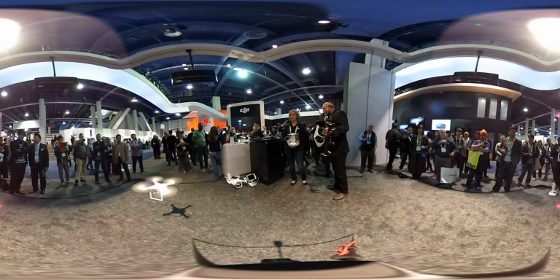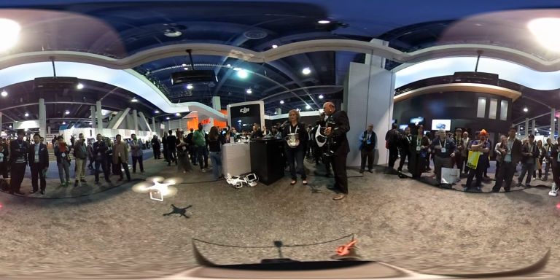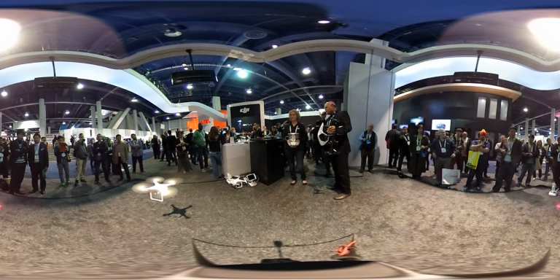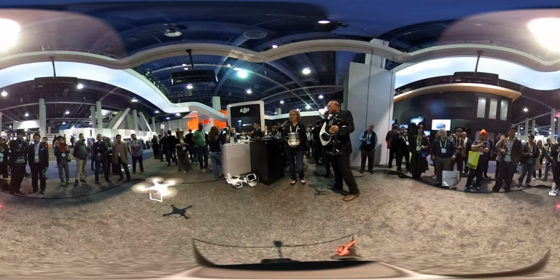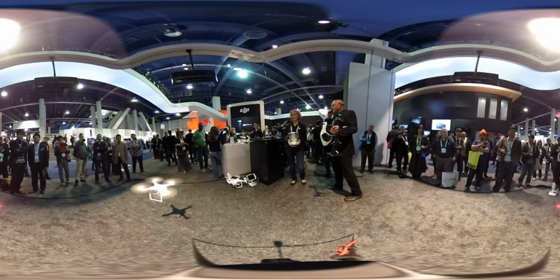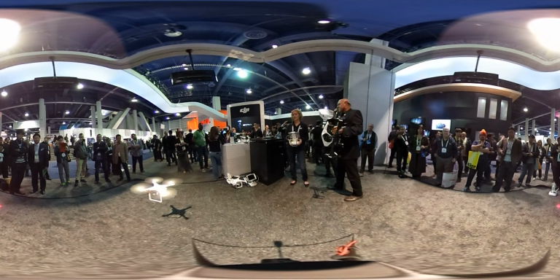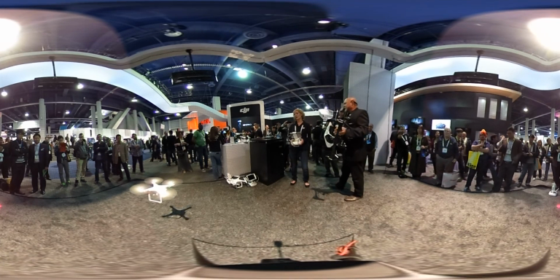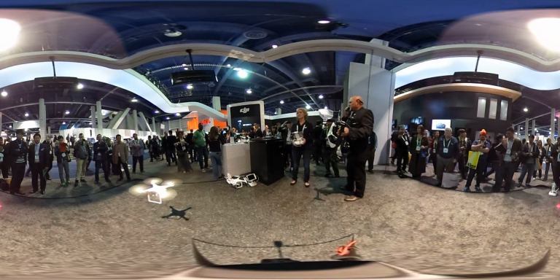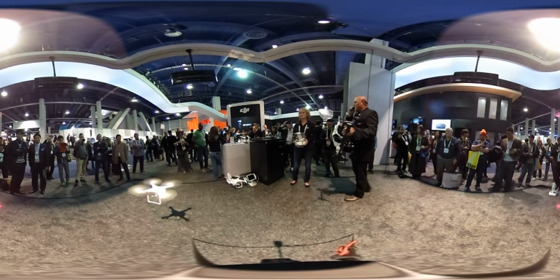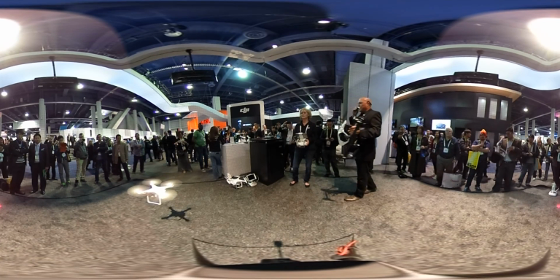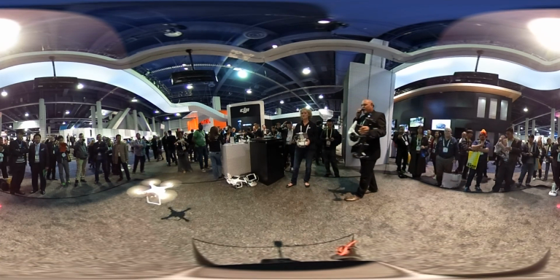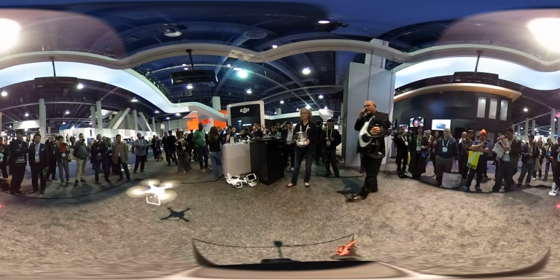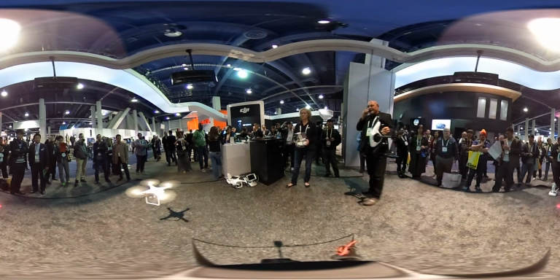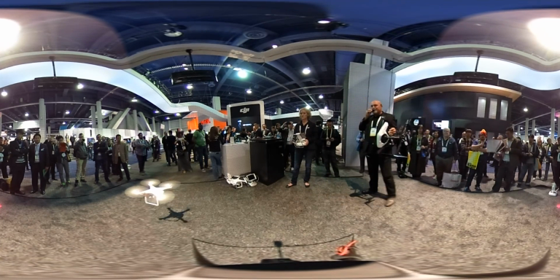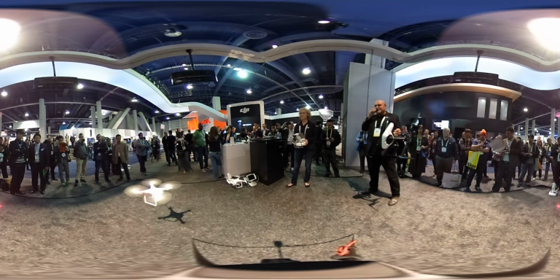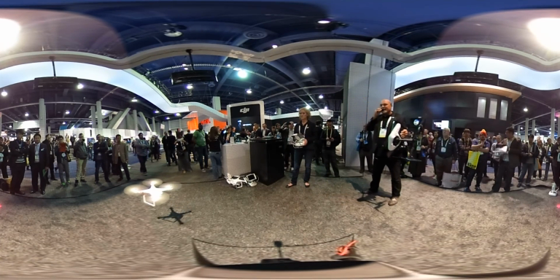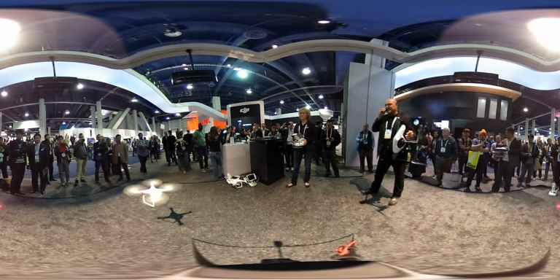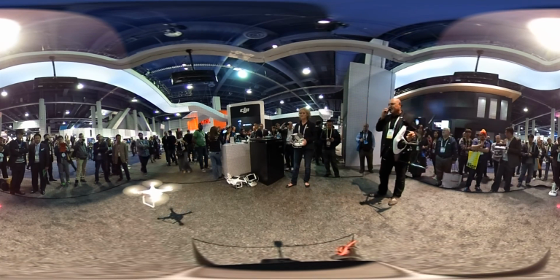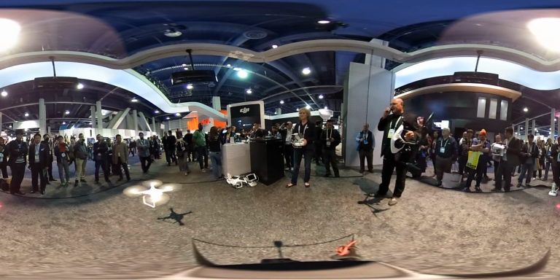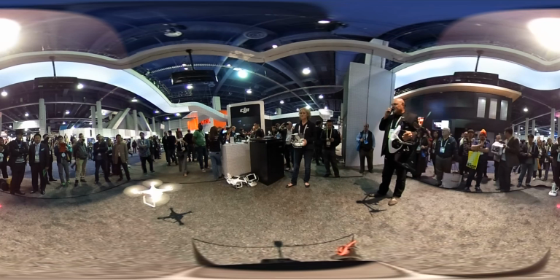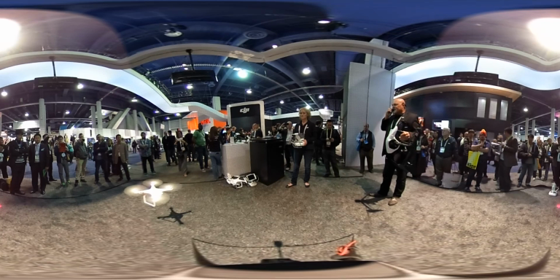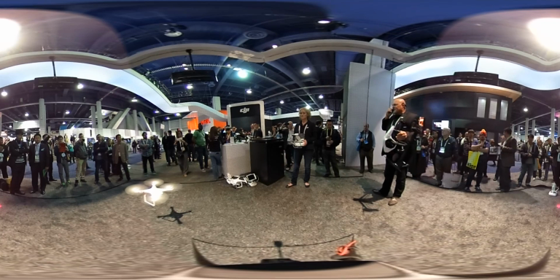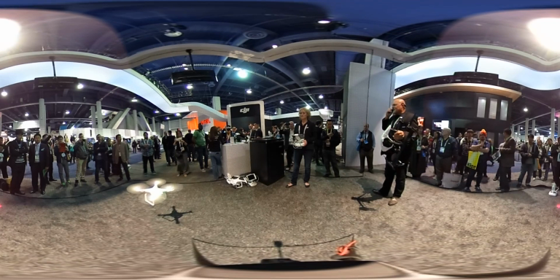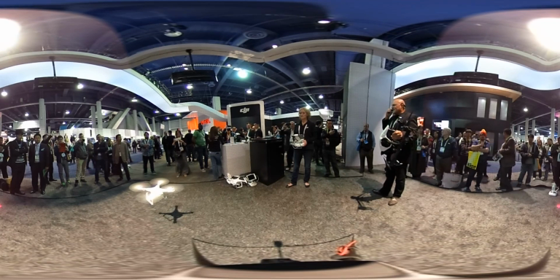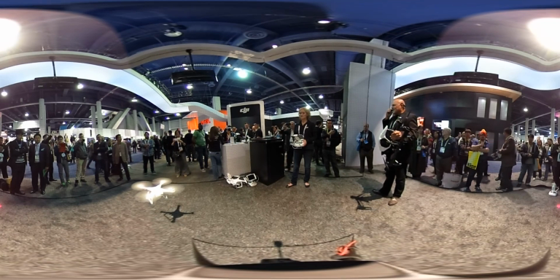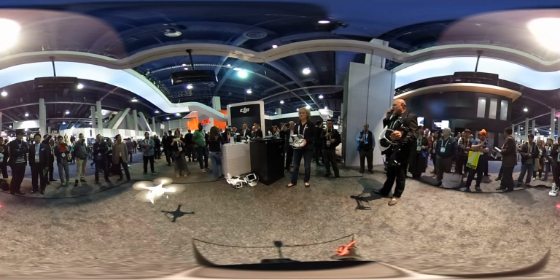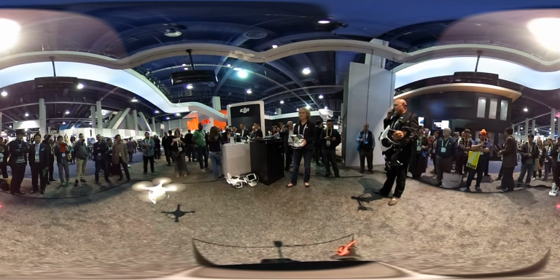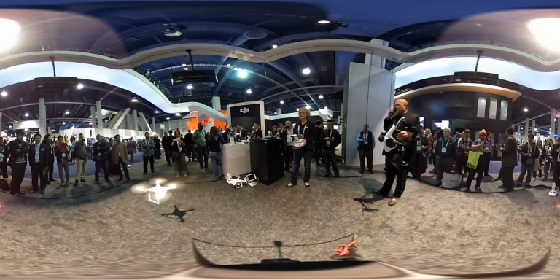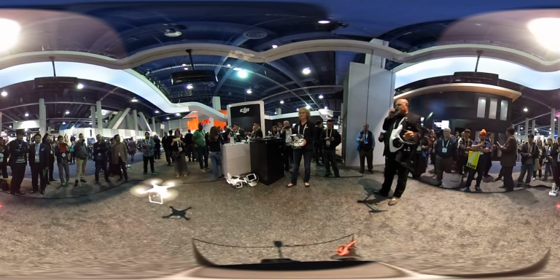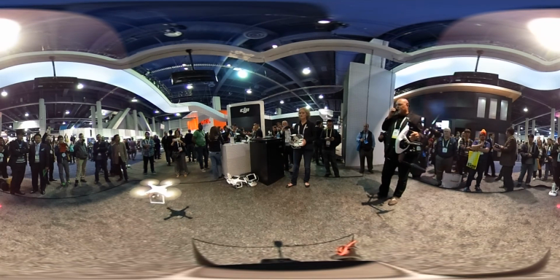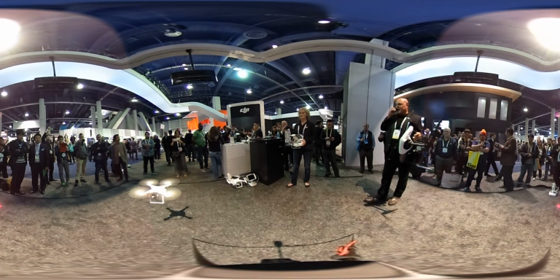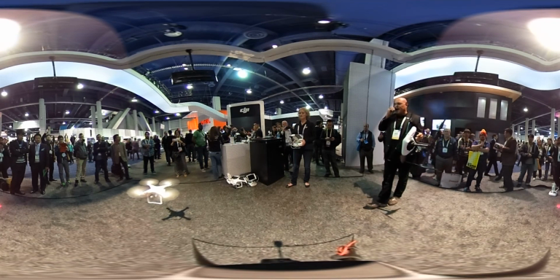Also, you have complete control over all of the camera settings at your fingertips right now.